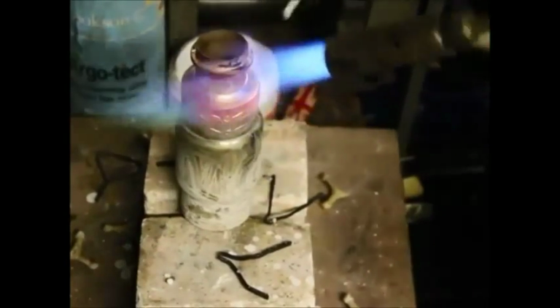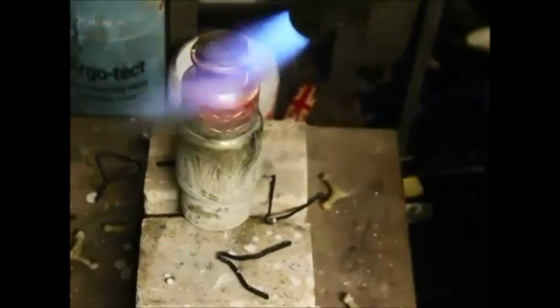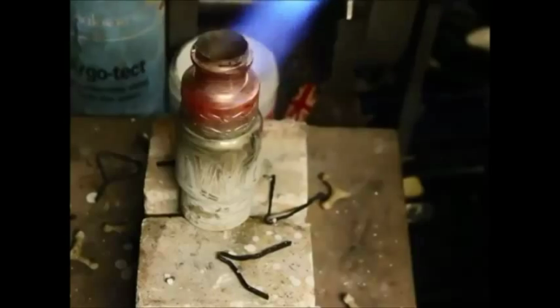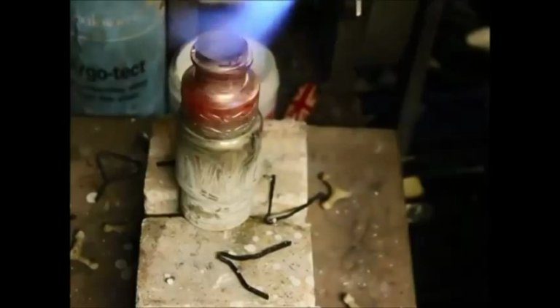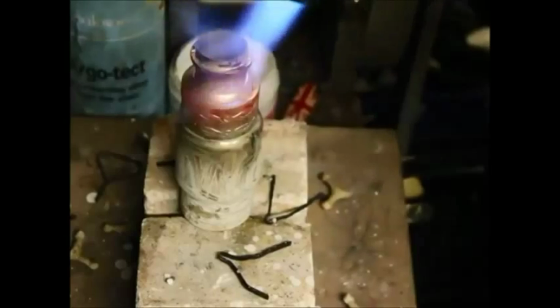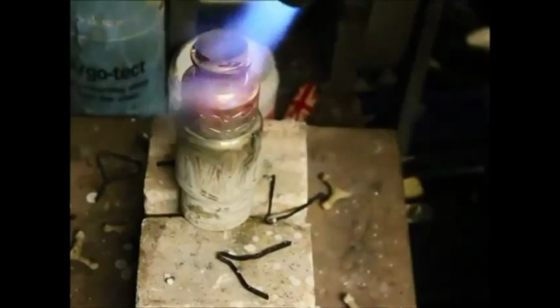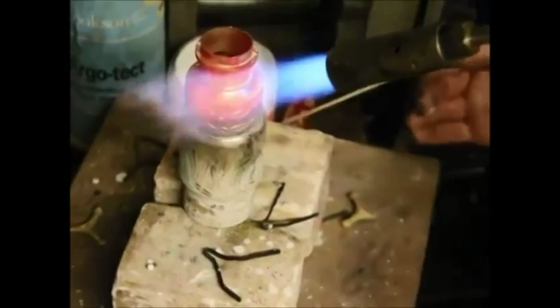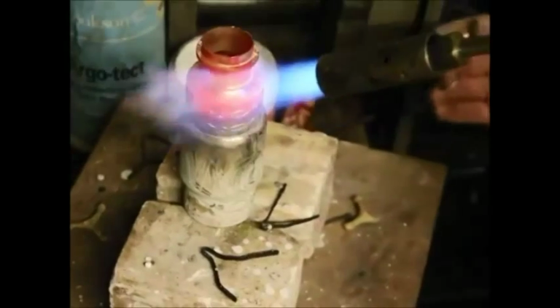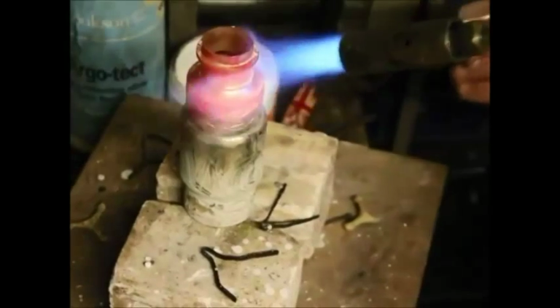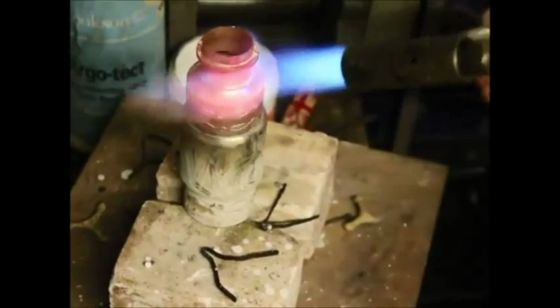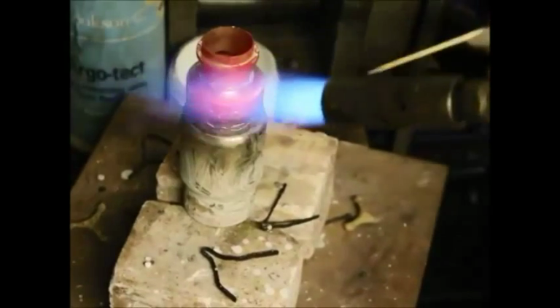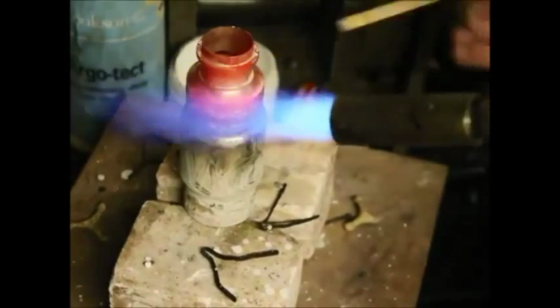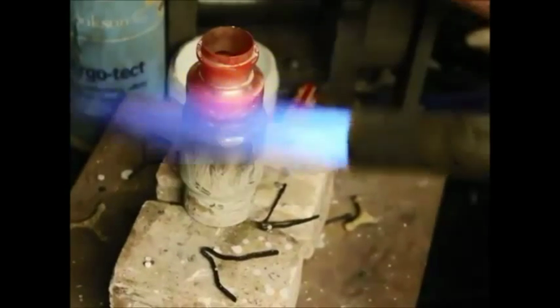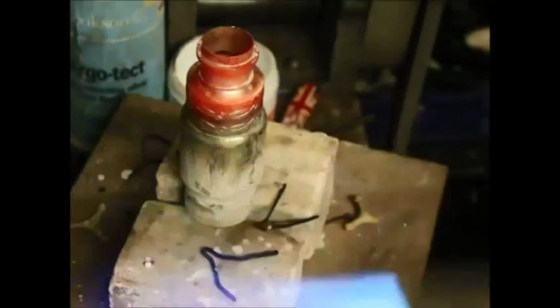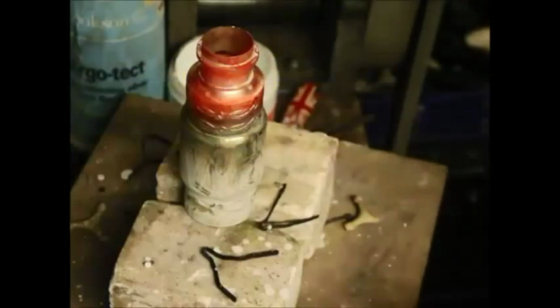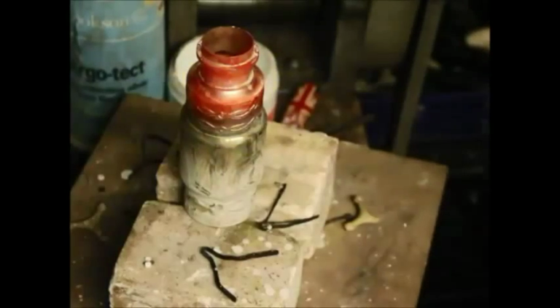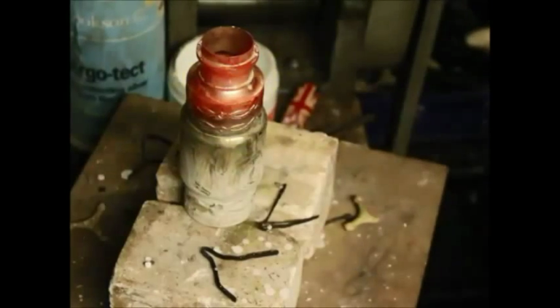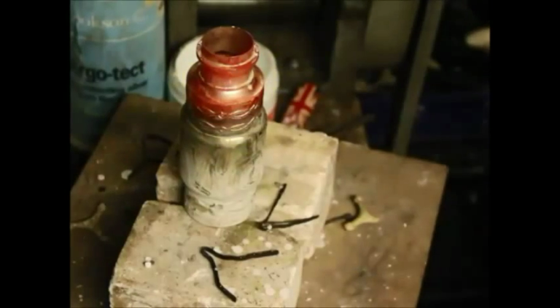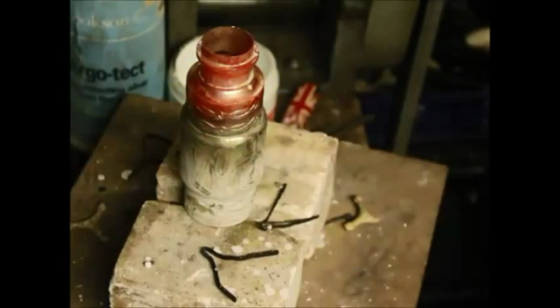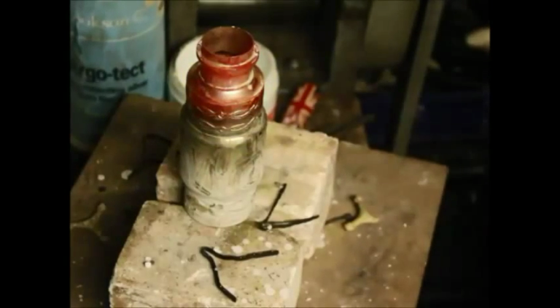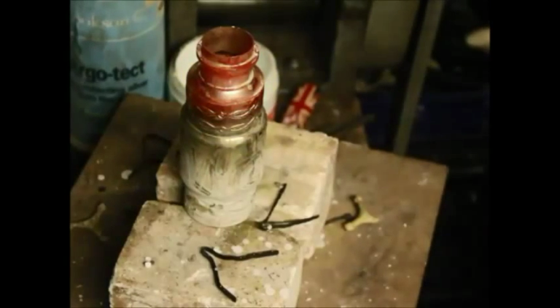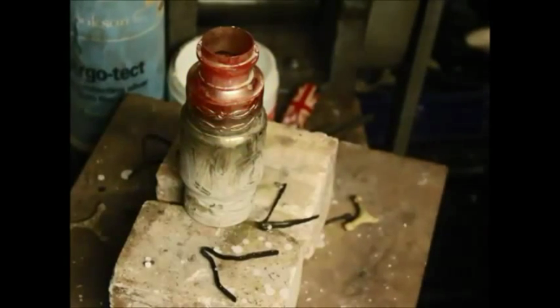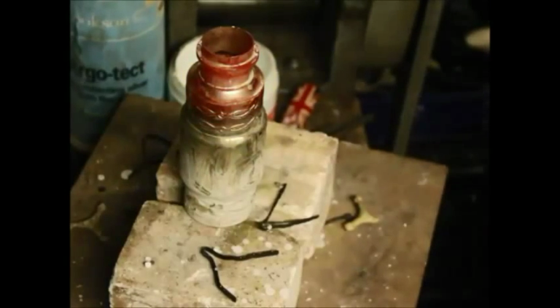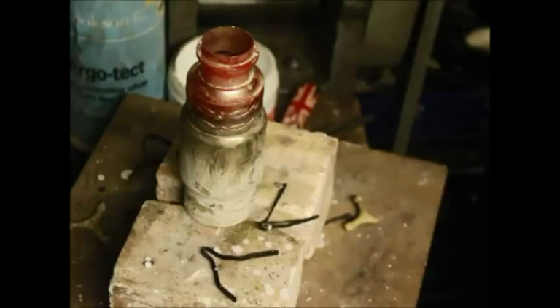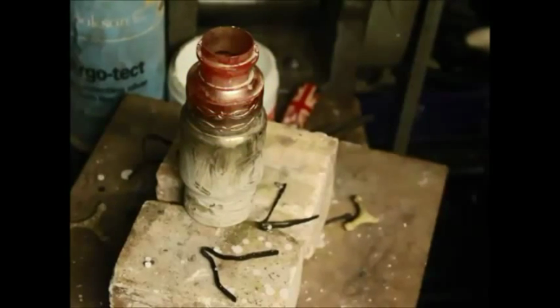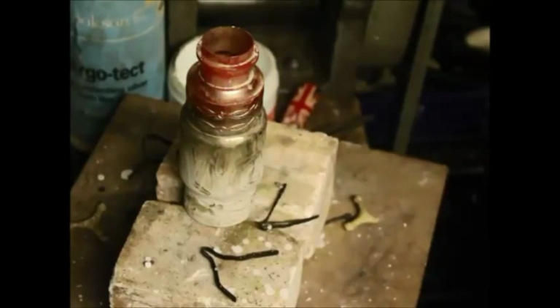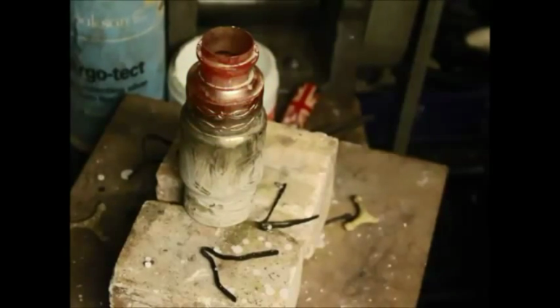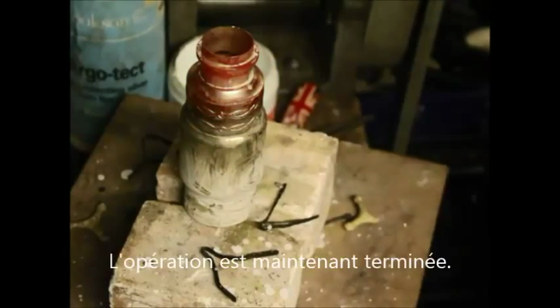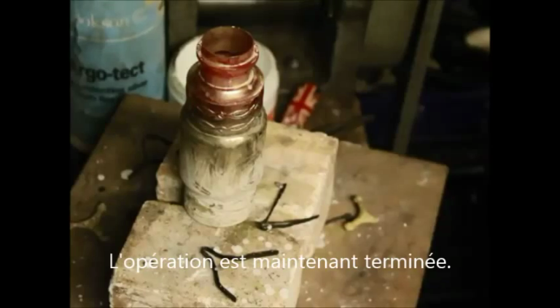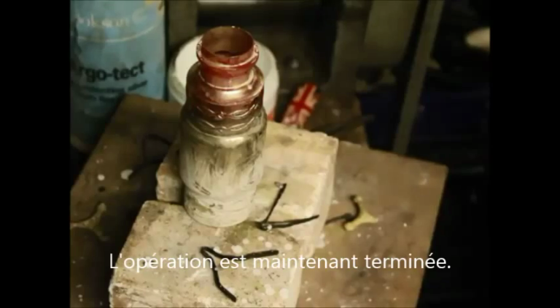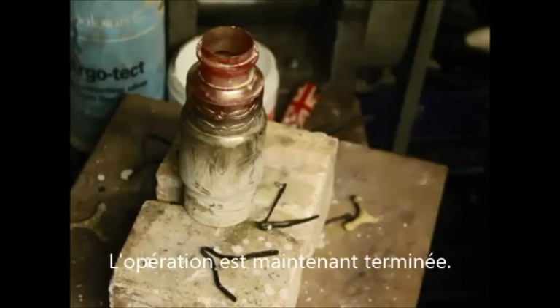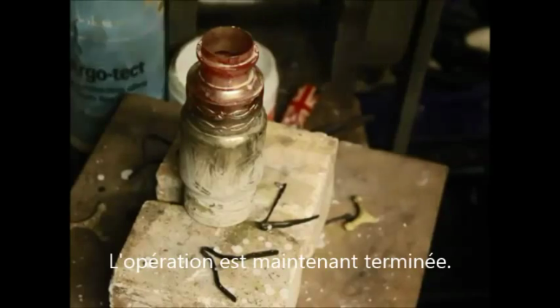And while the flux — there you go — it's run all the way around the joint. That's that operation finished.